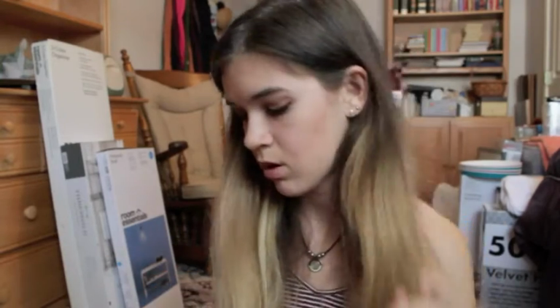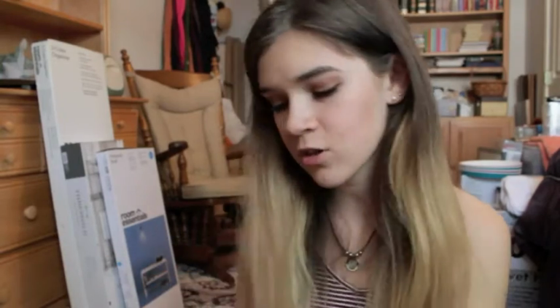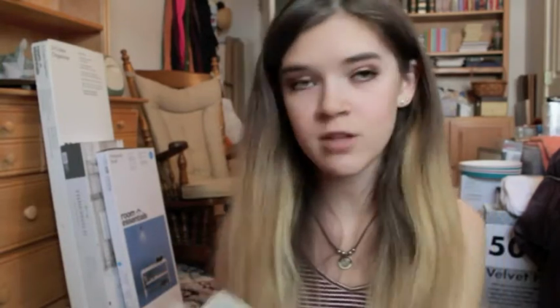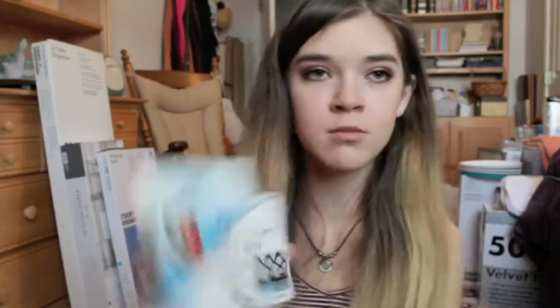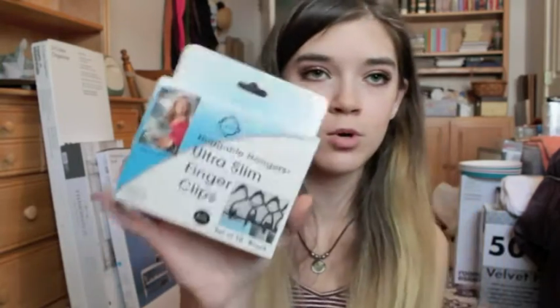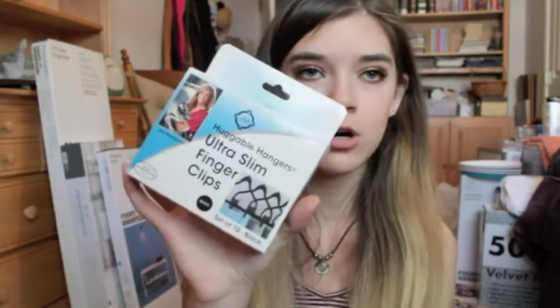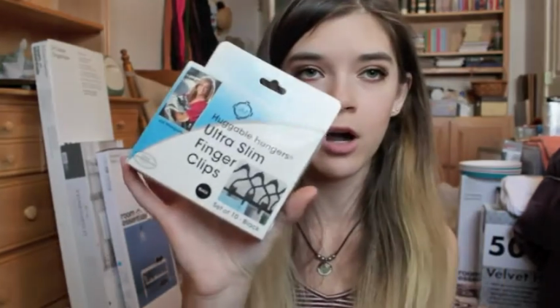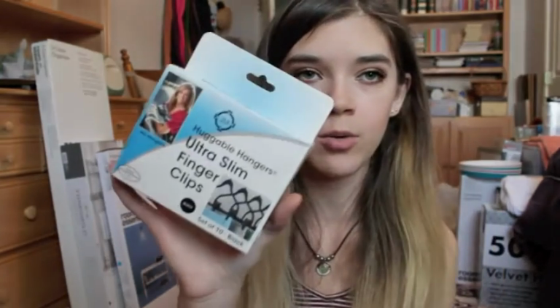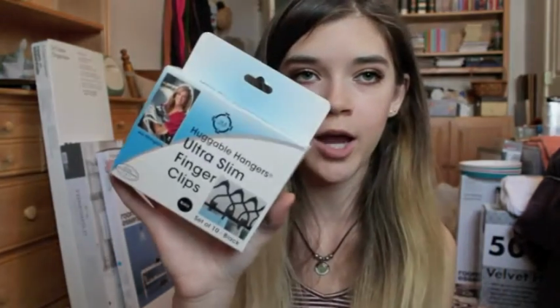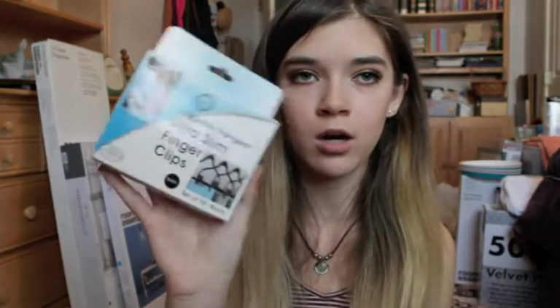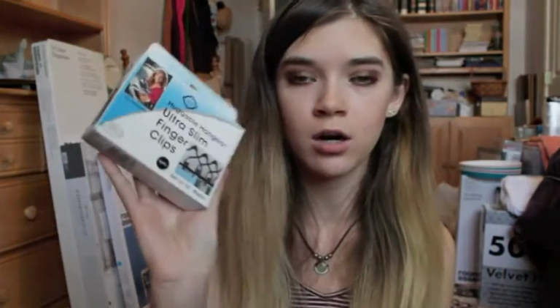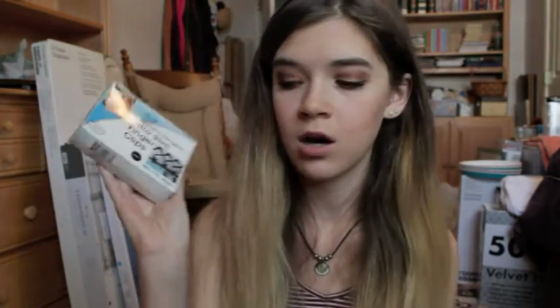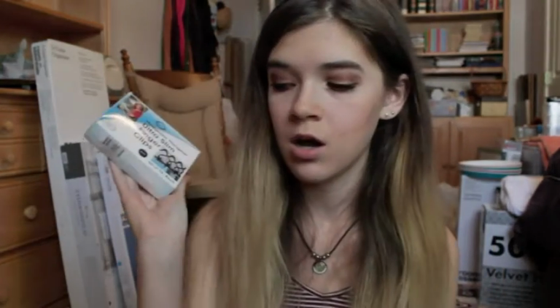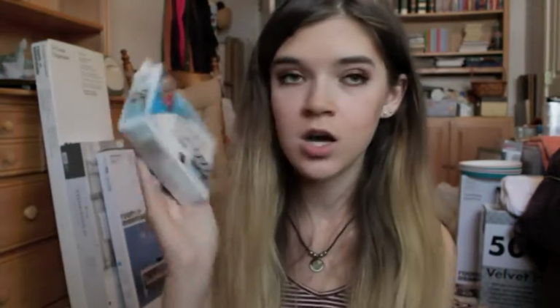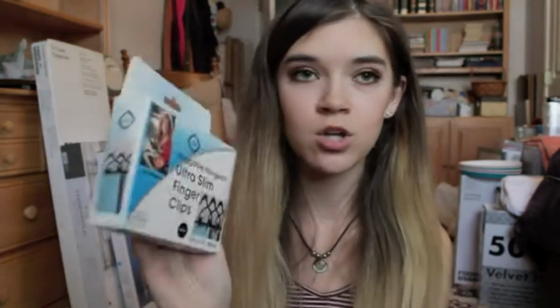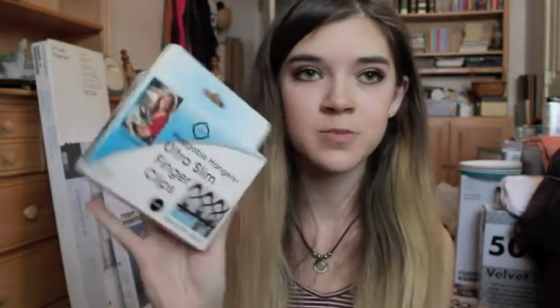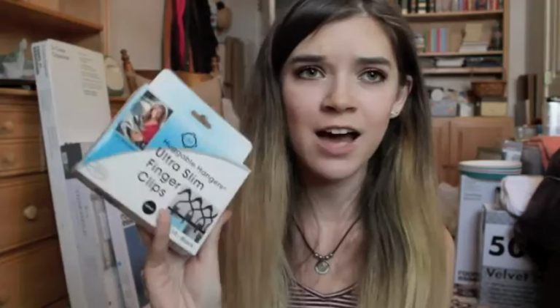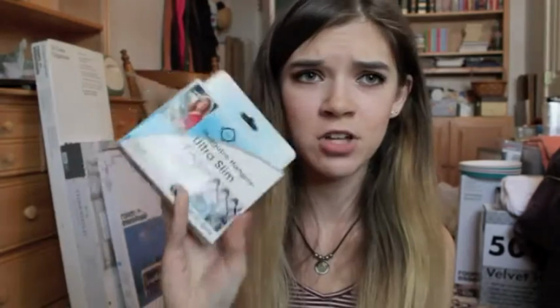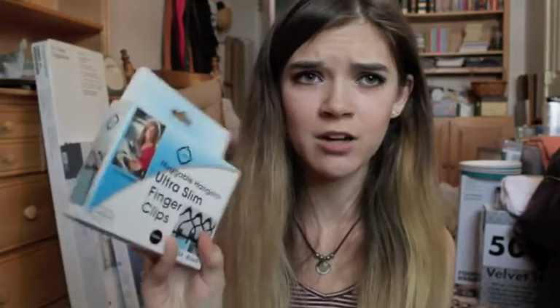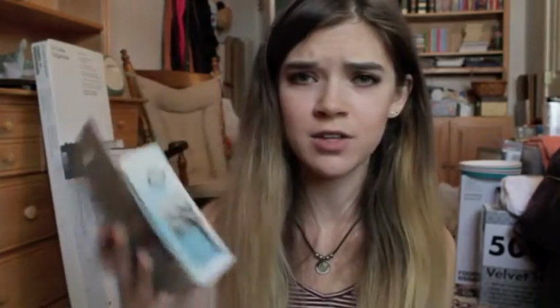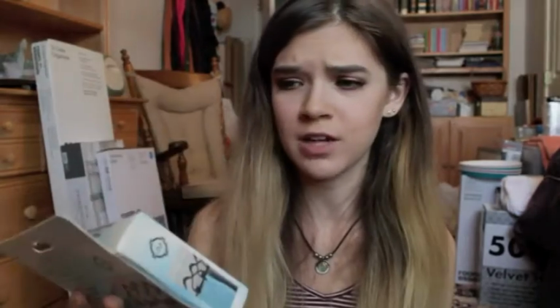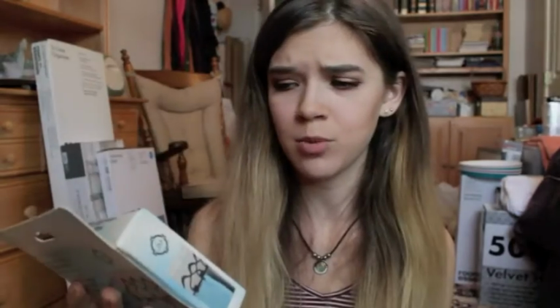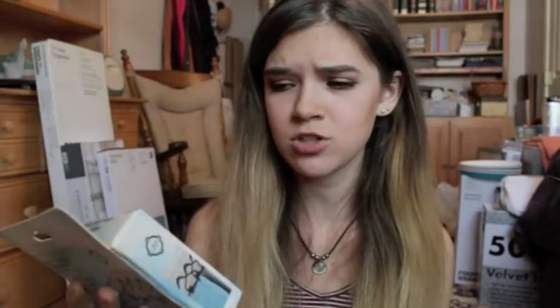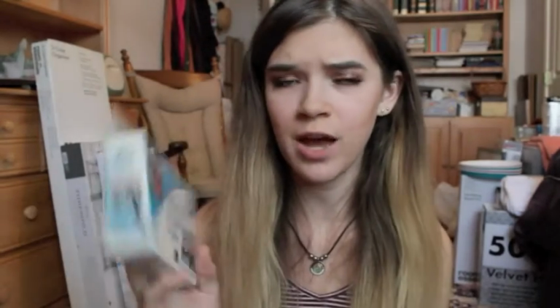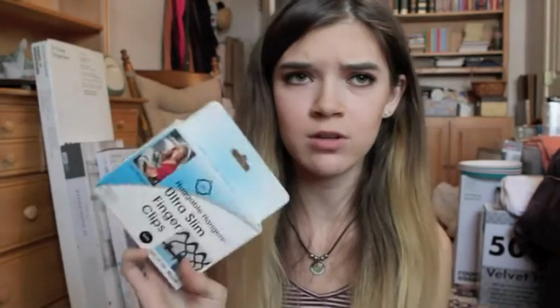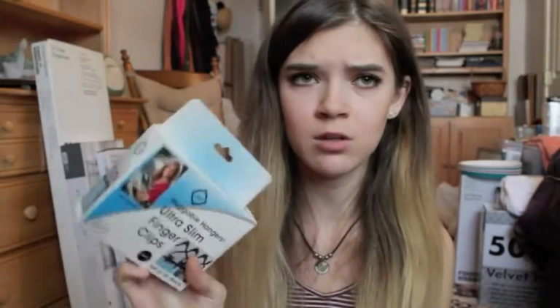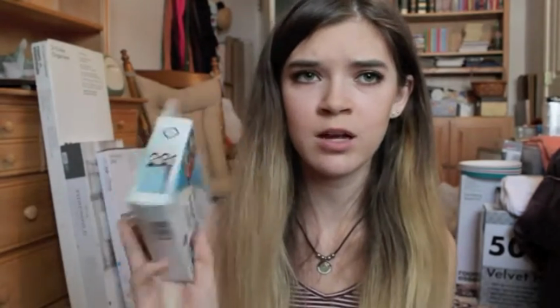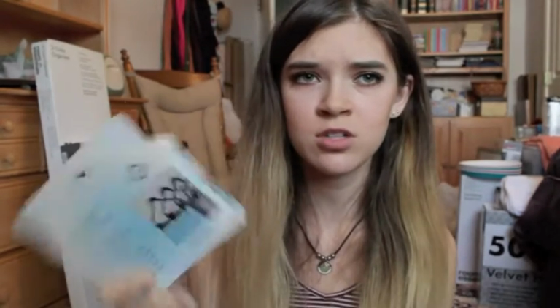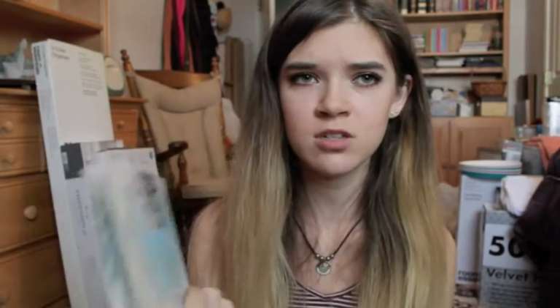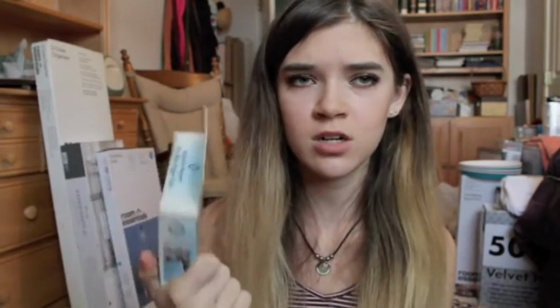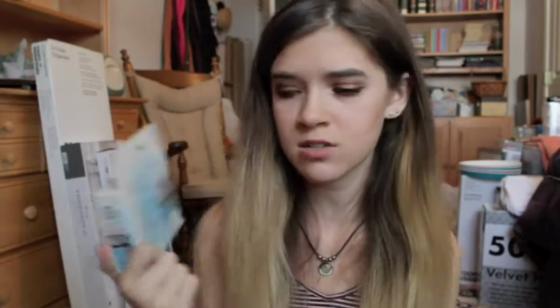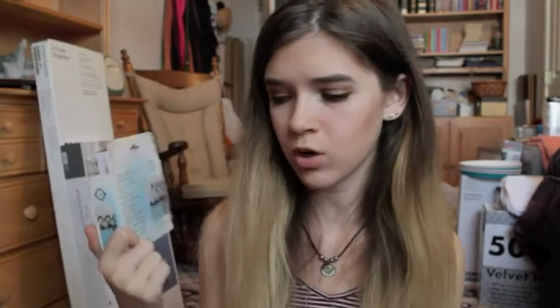I also got some more huggable hanger clips from Target. I have a lot of these — I'm pretty sure we have another package of them laying around somewhere.